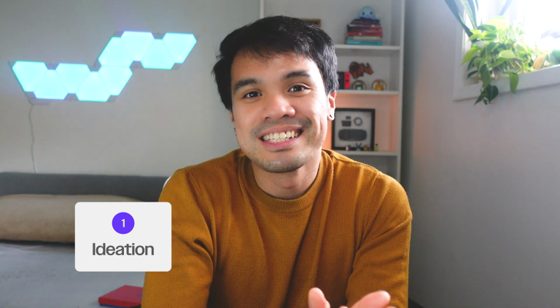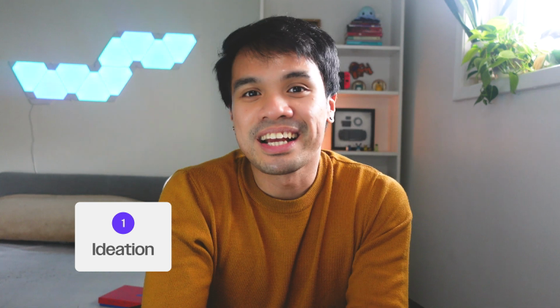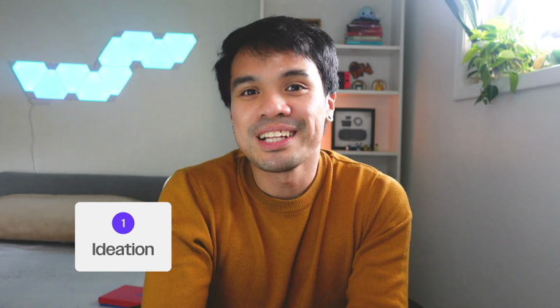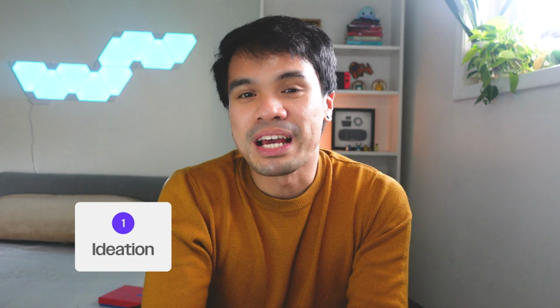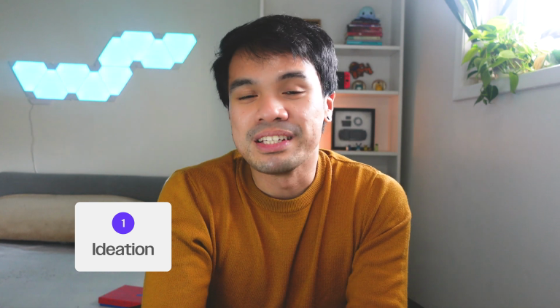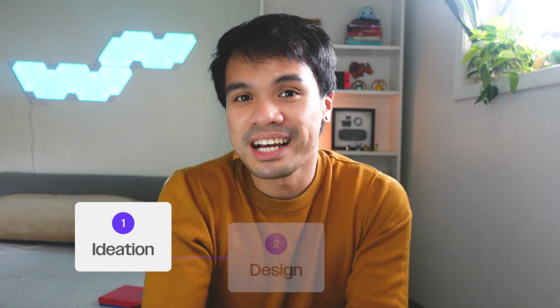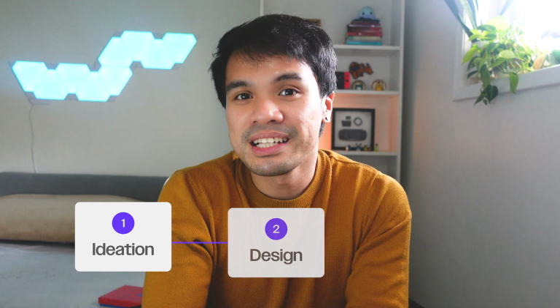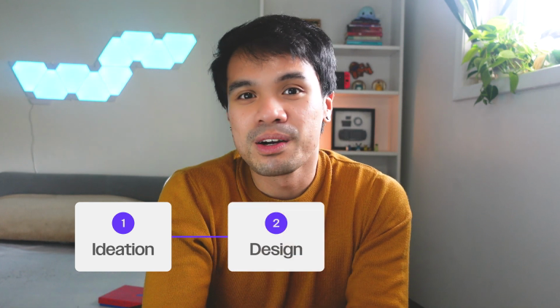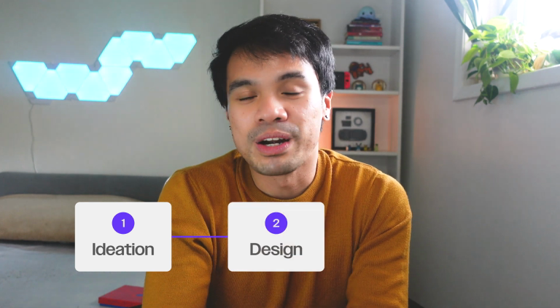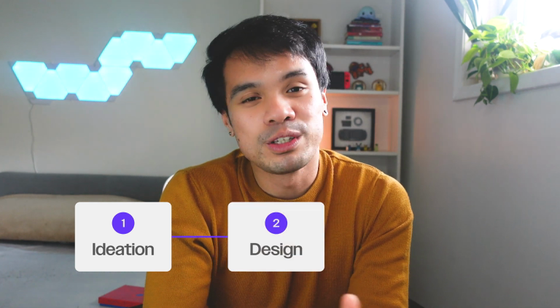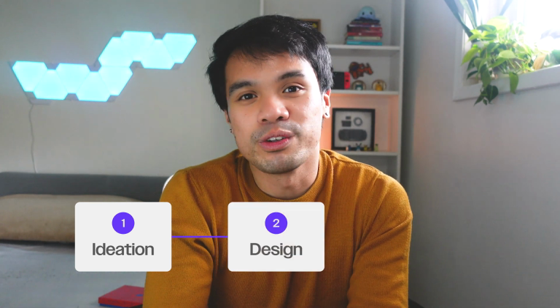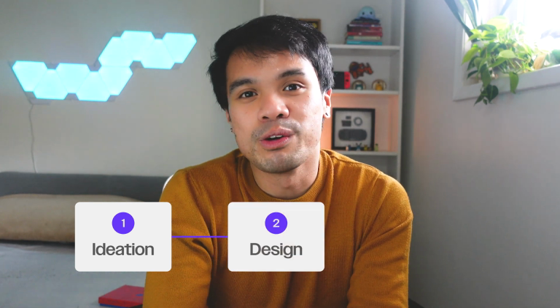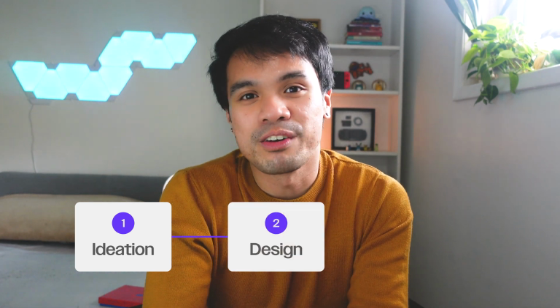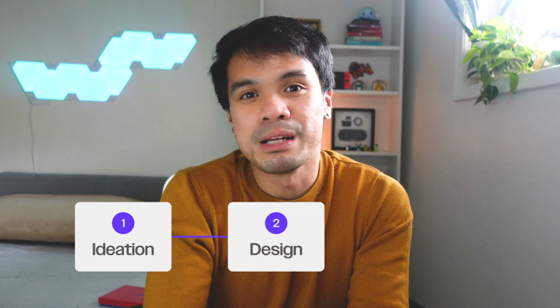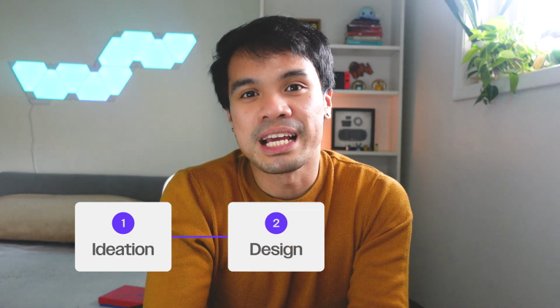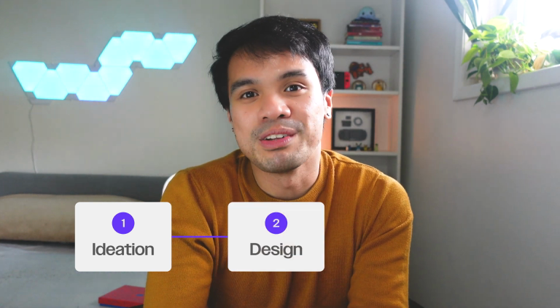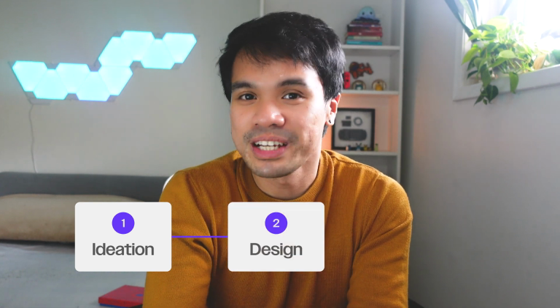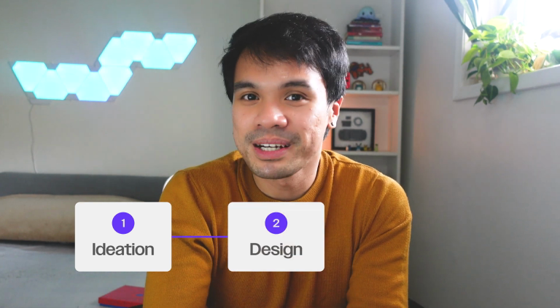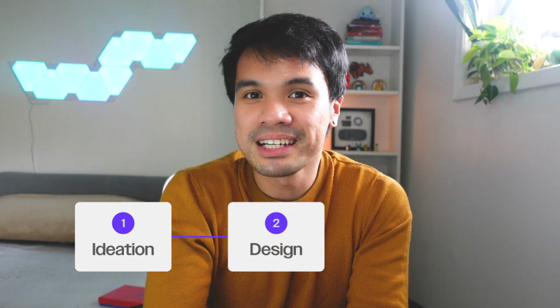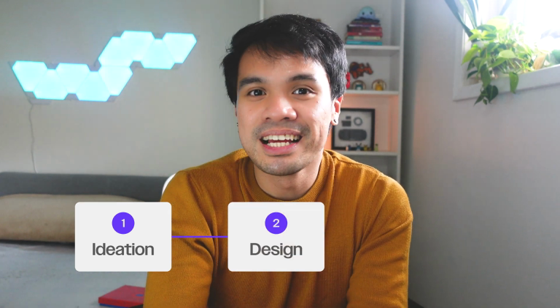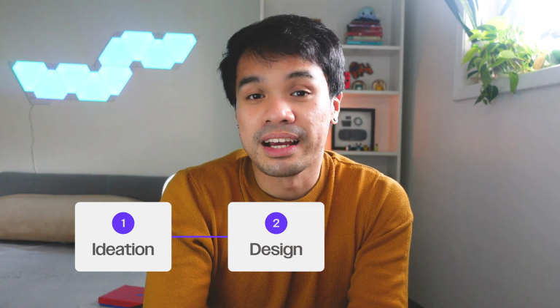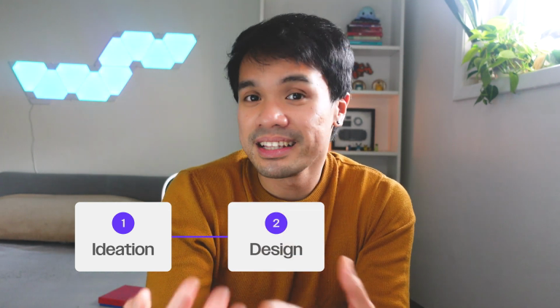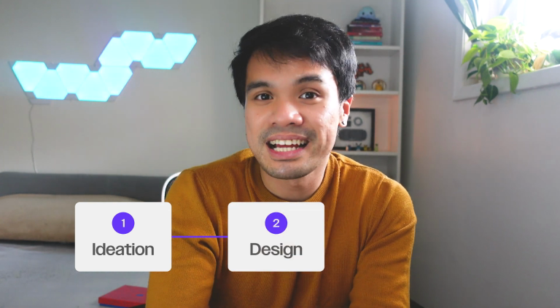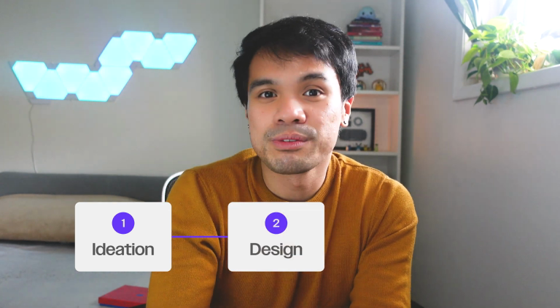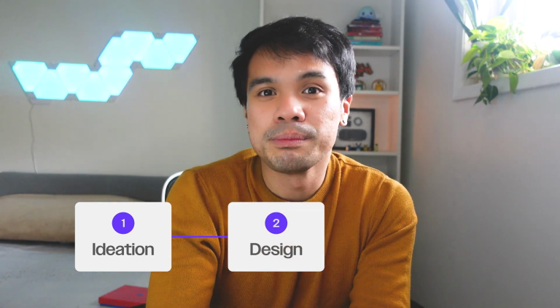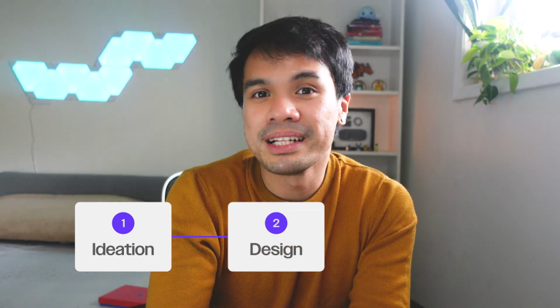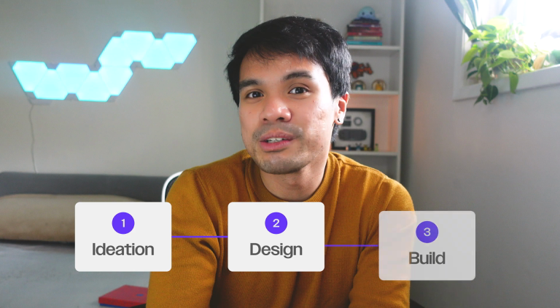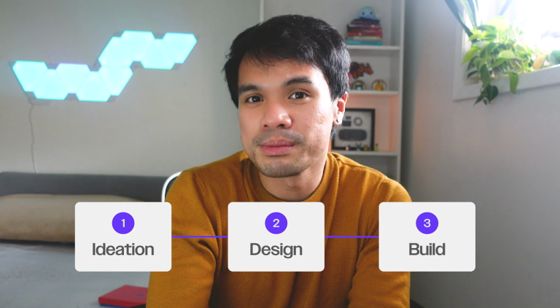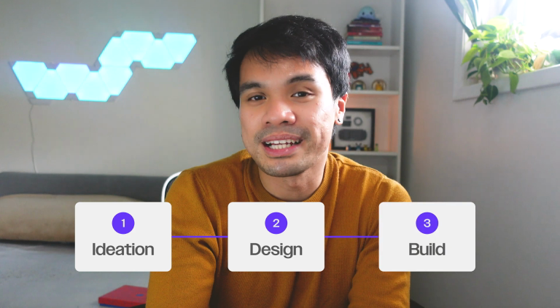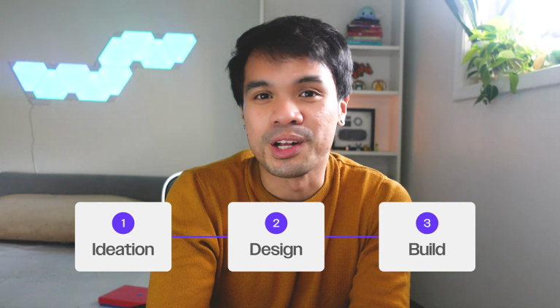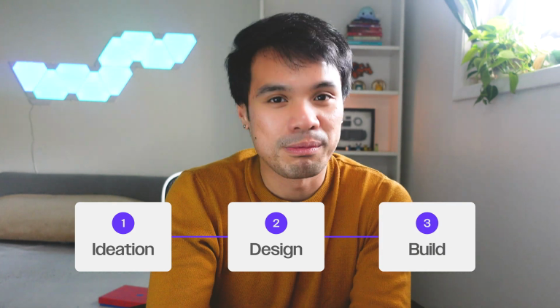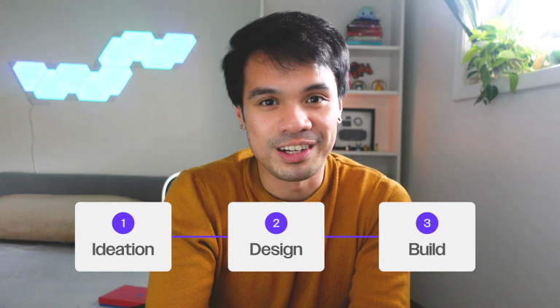Second, we have design, where I will show you the wireframes I have in Figma. And then last, we'll be building the website on Webflow.